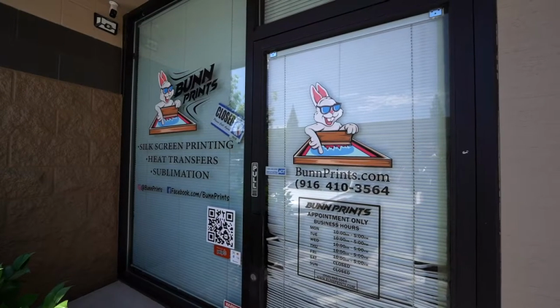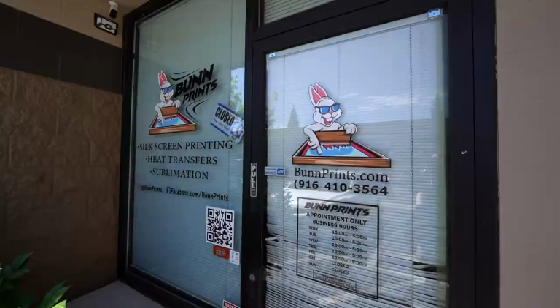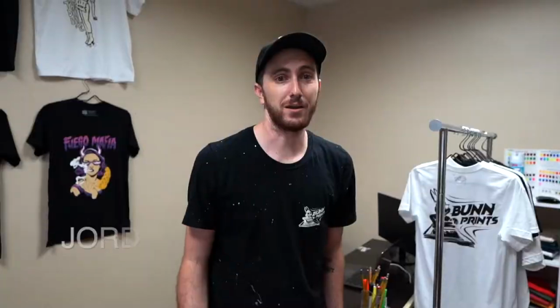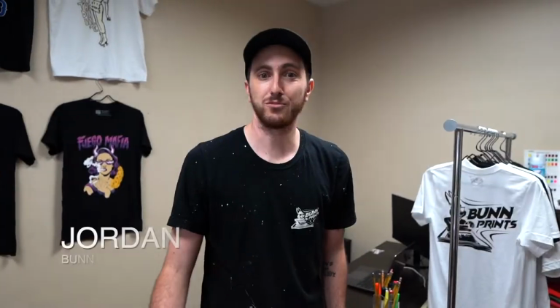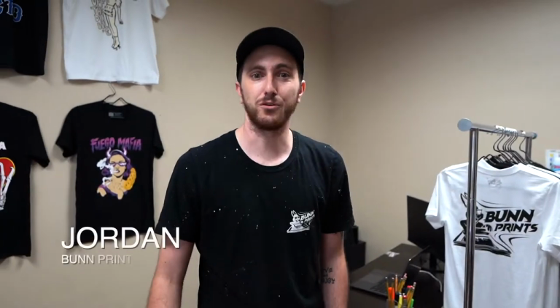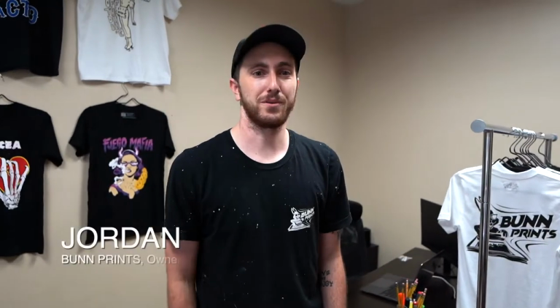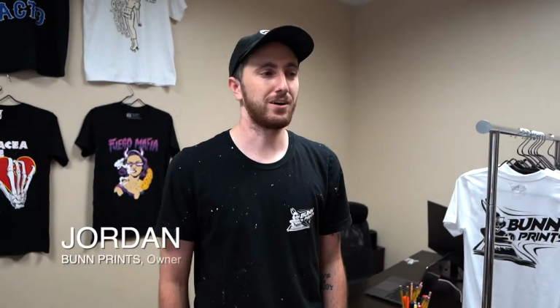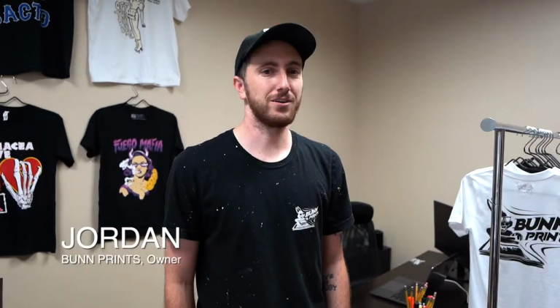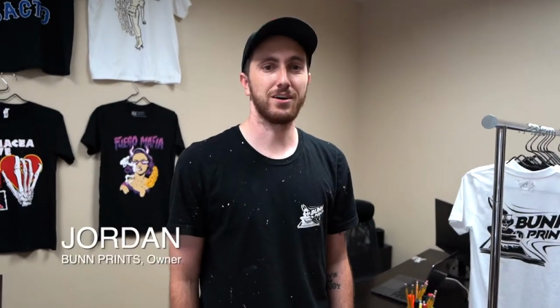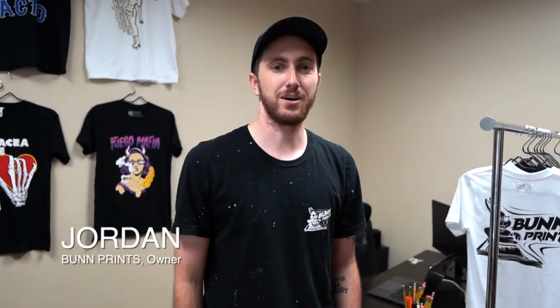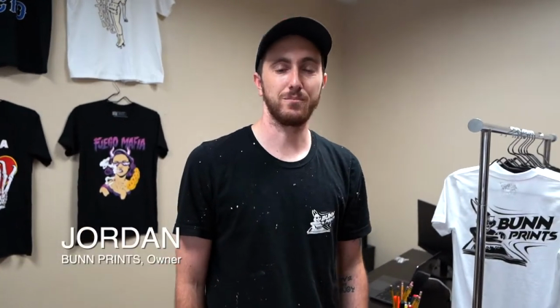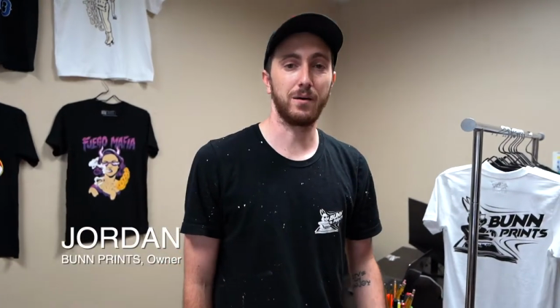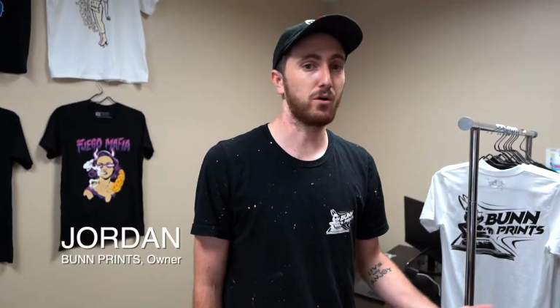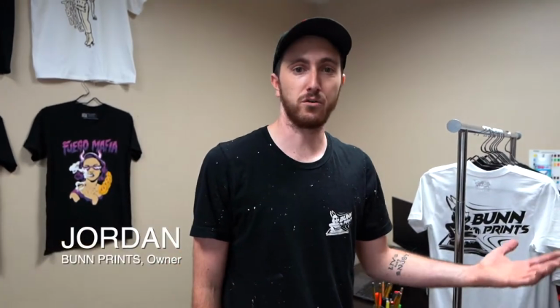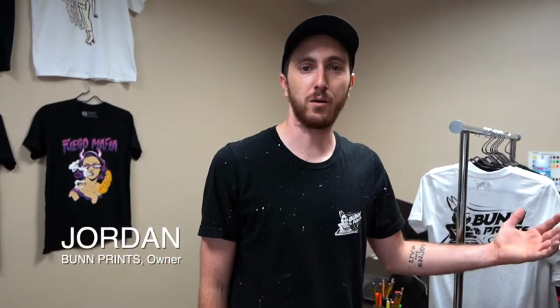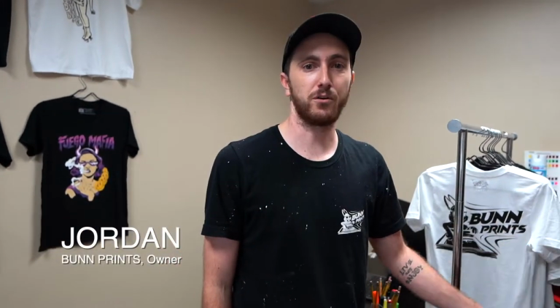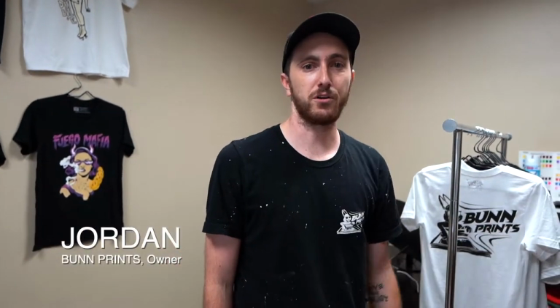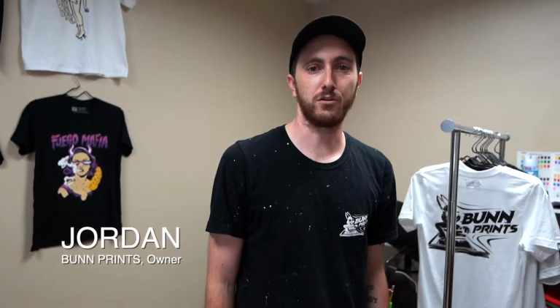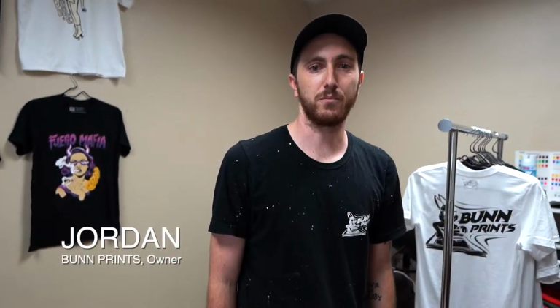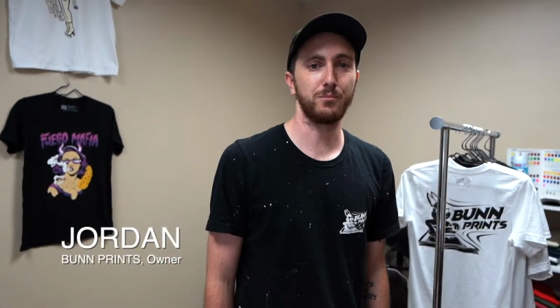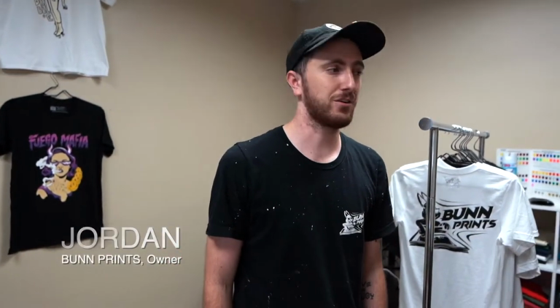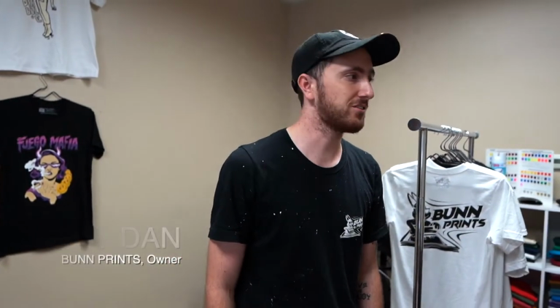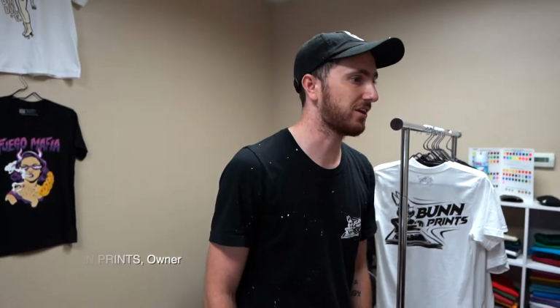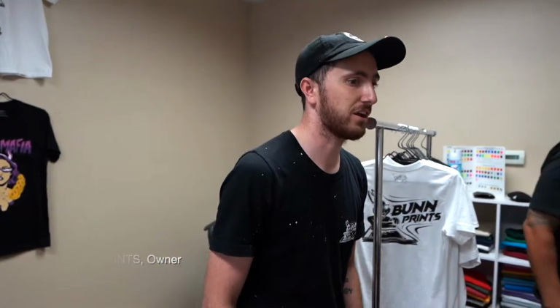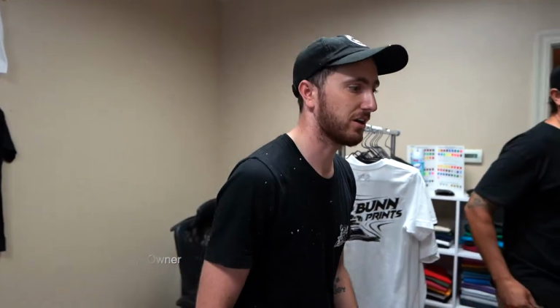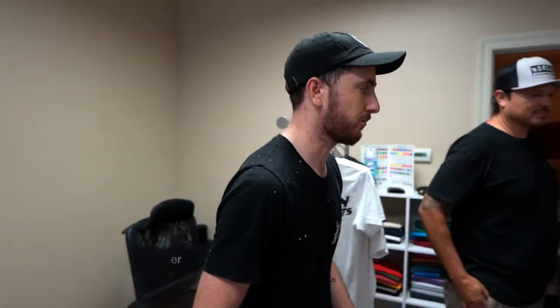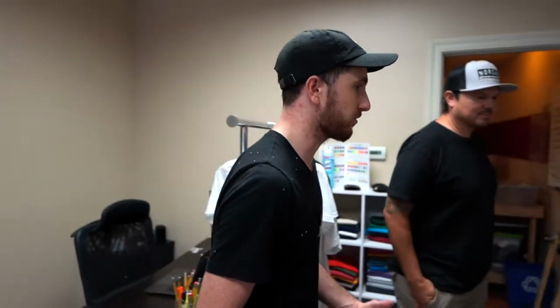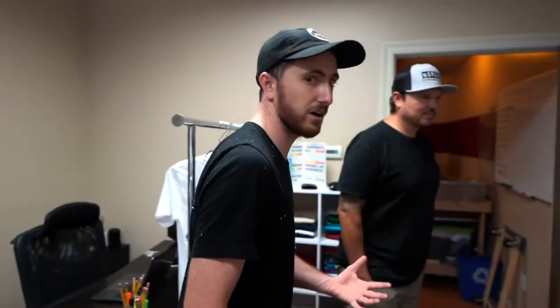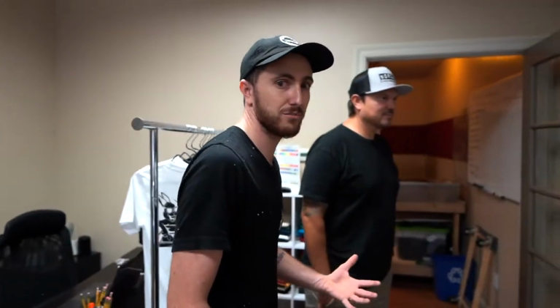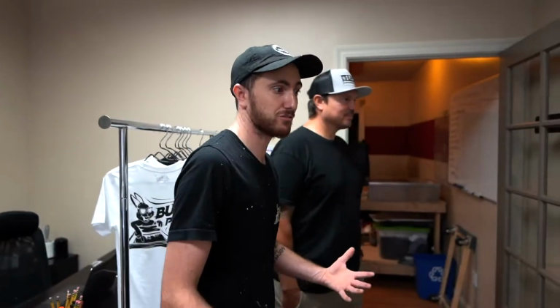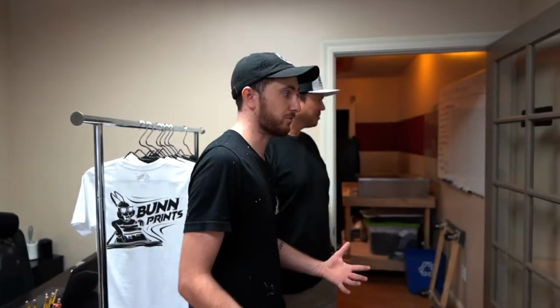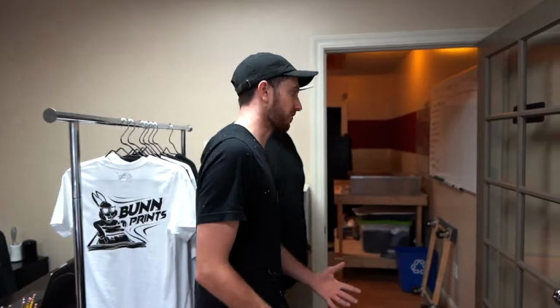My name is Jordan Vanell and I'm the owner and operator here at Bun Prints and we do custom screen printing.